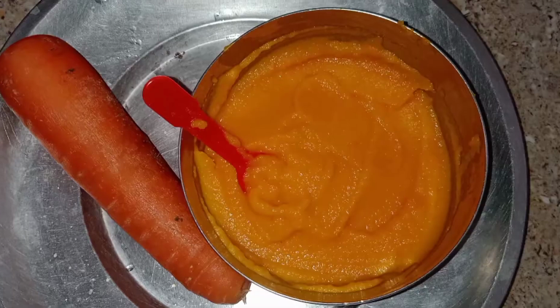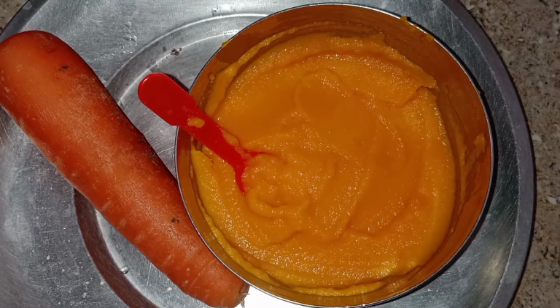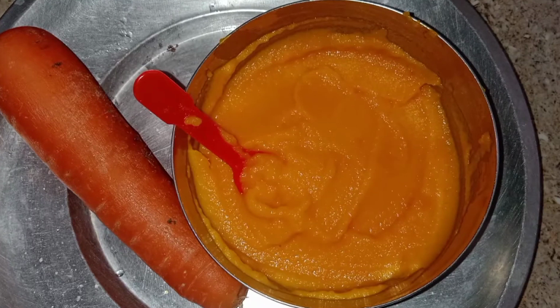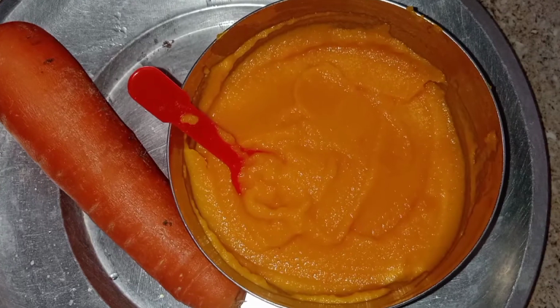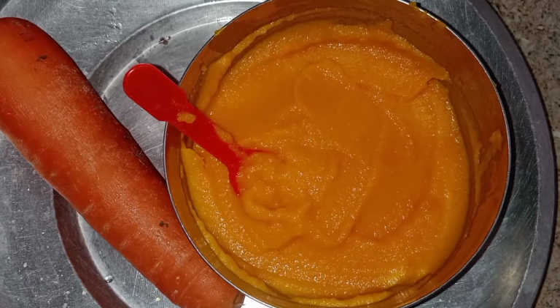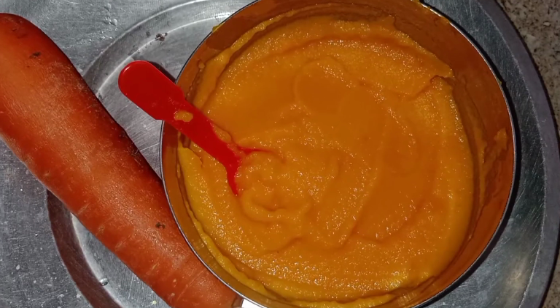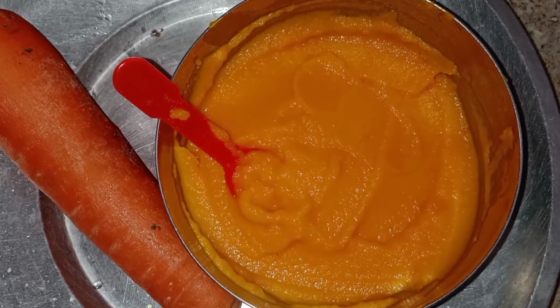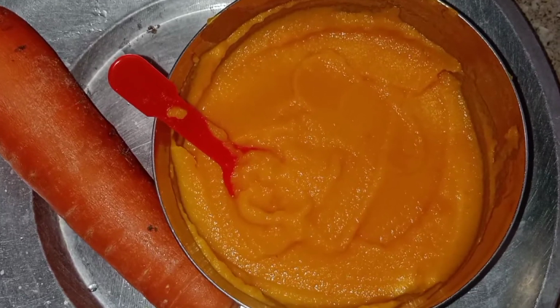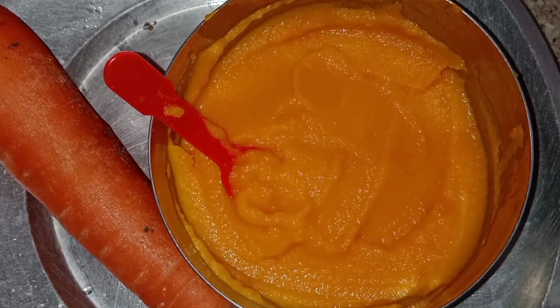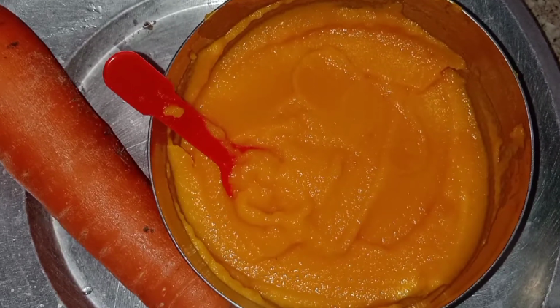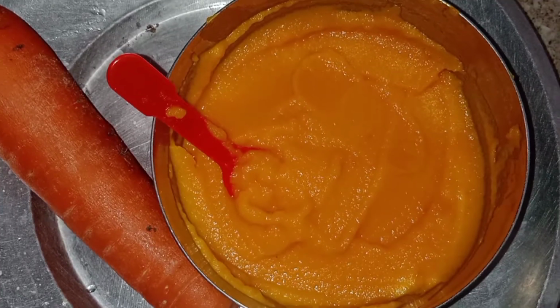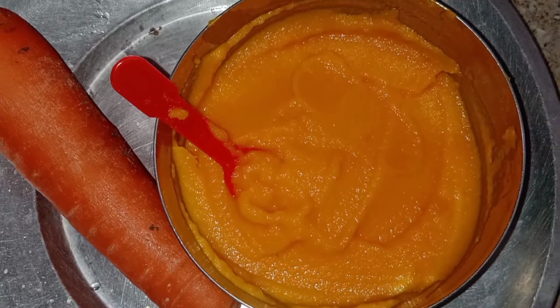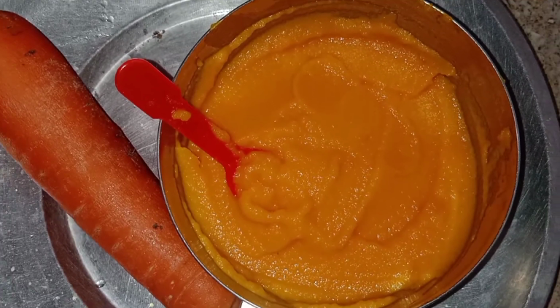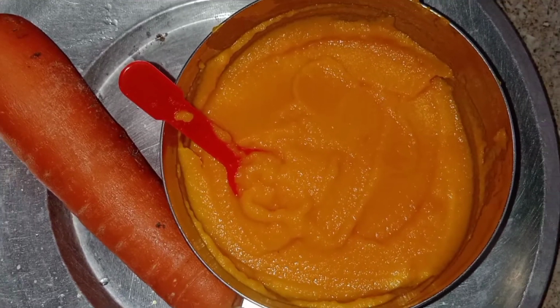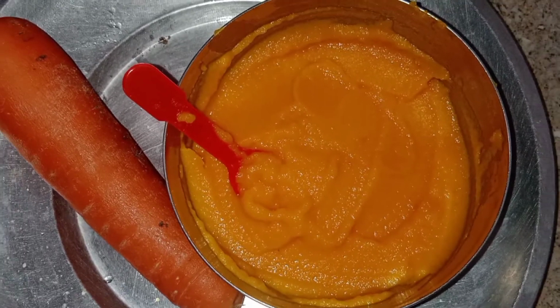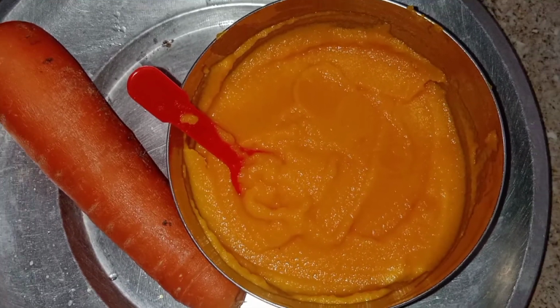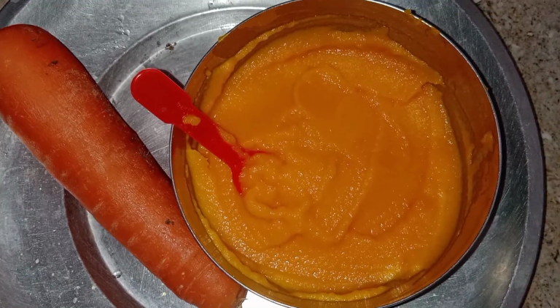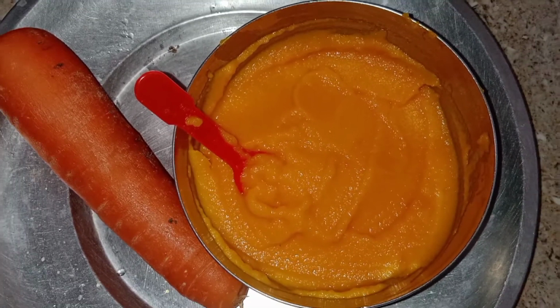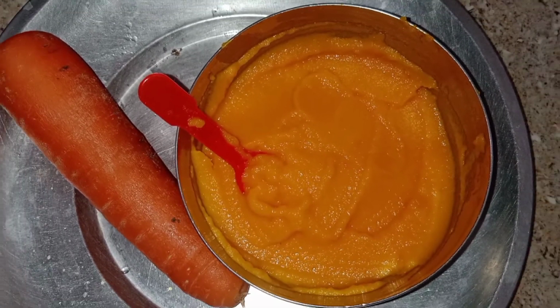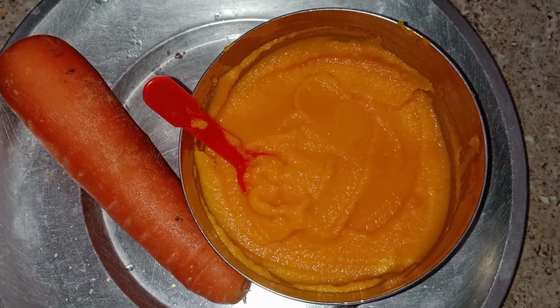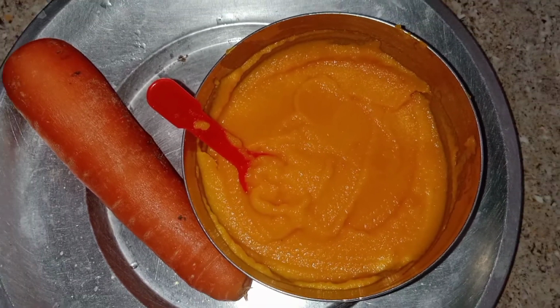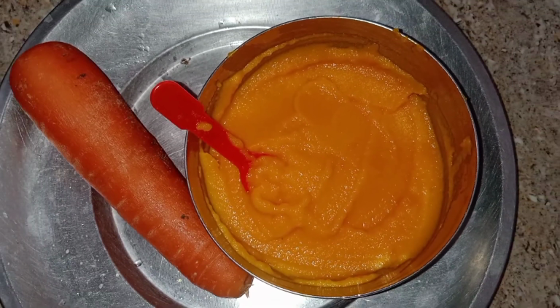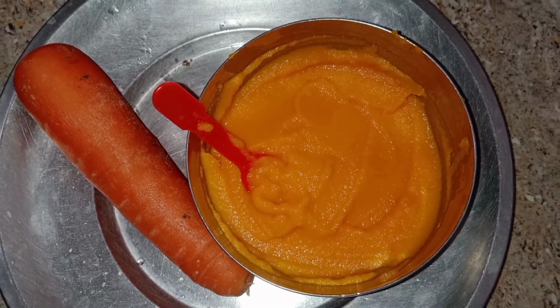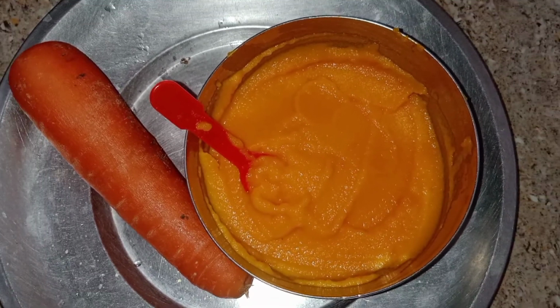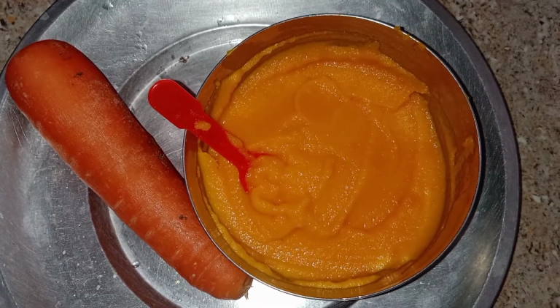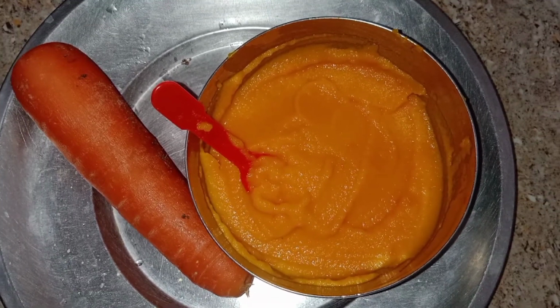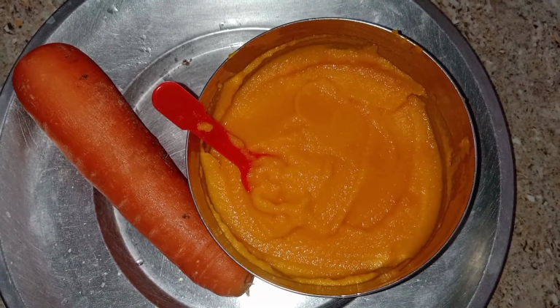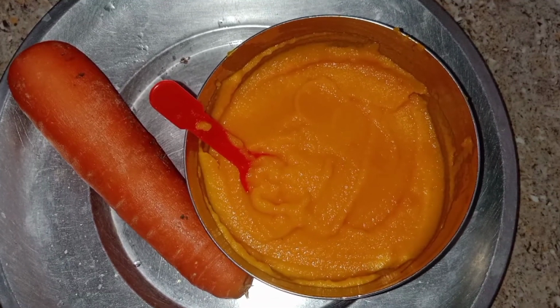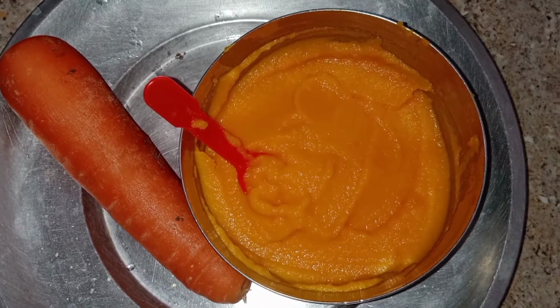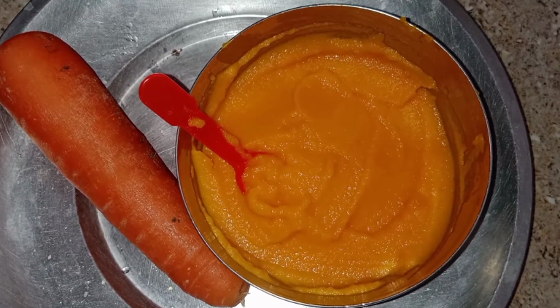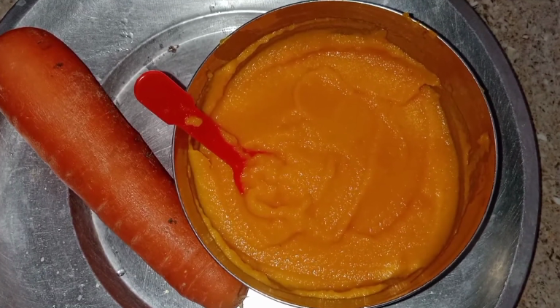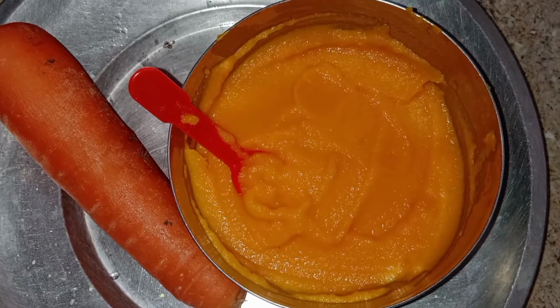Hi friends, I am going to talk about this video. I am going to talk about my food for 6 months.